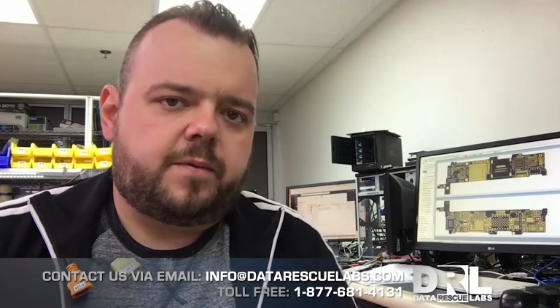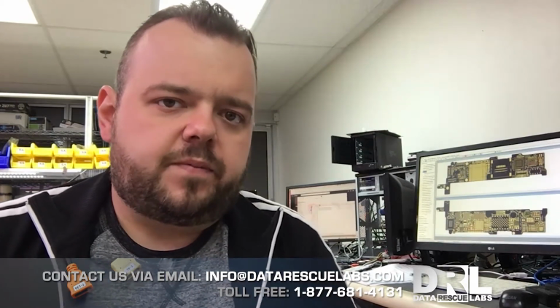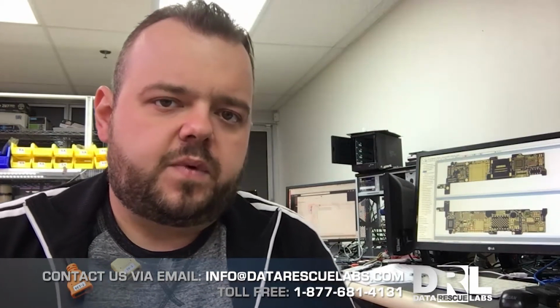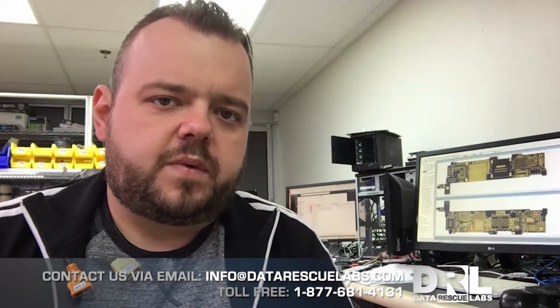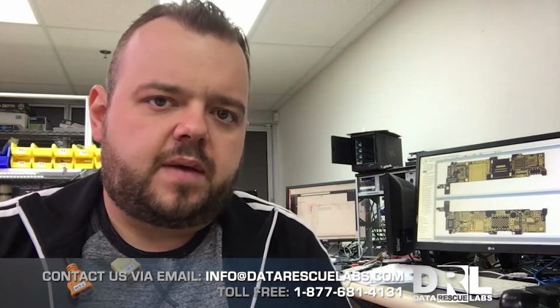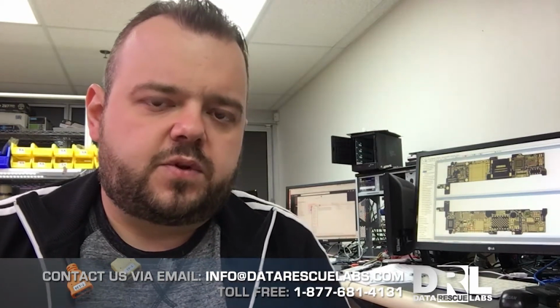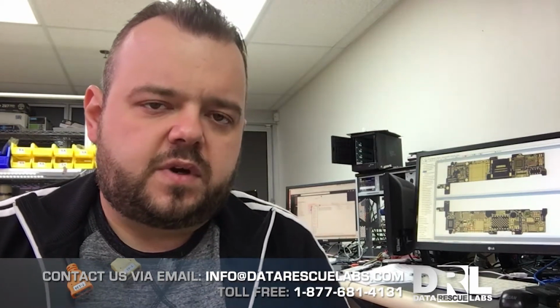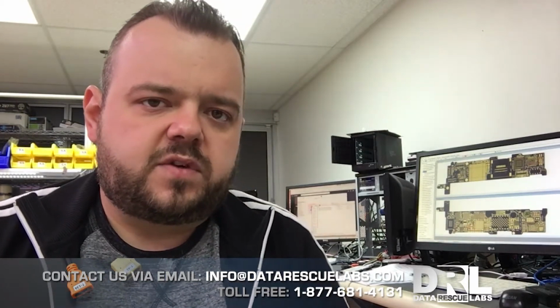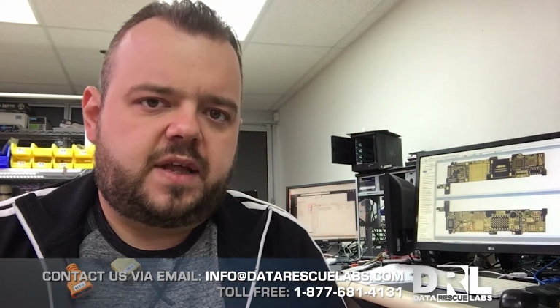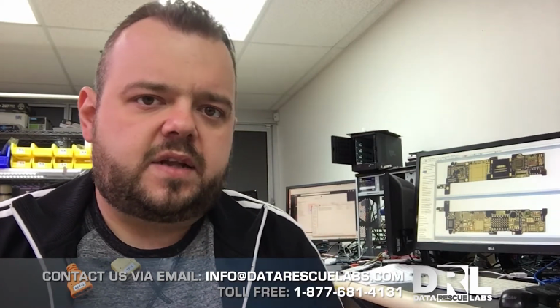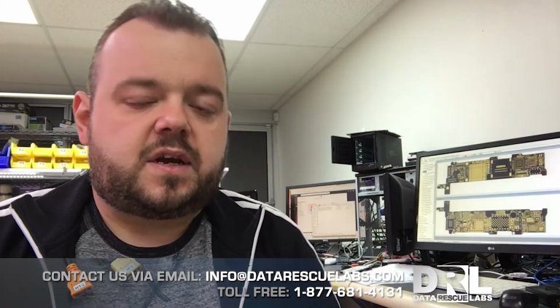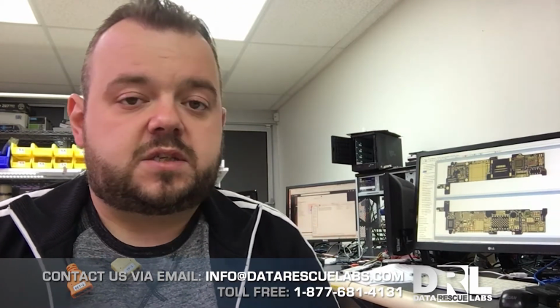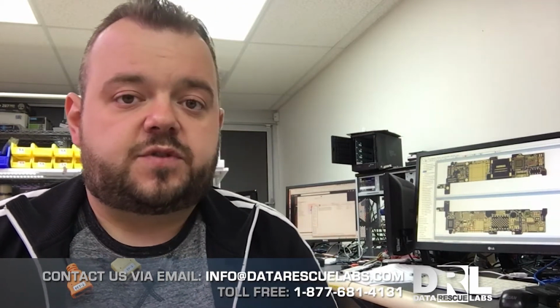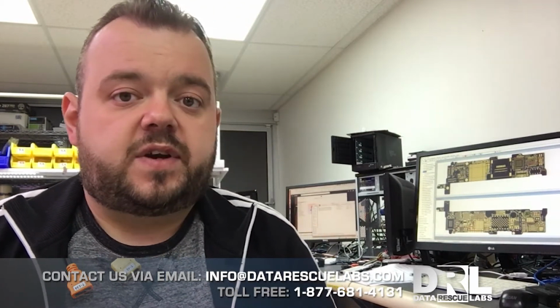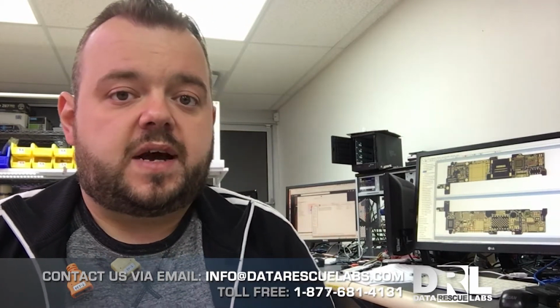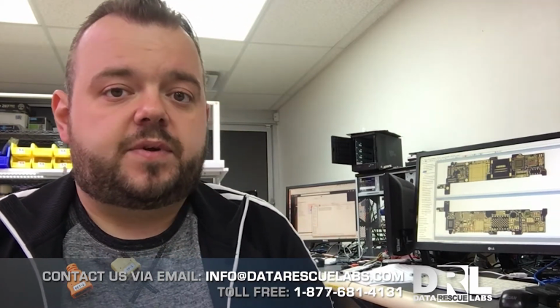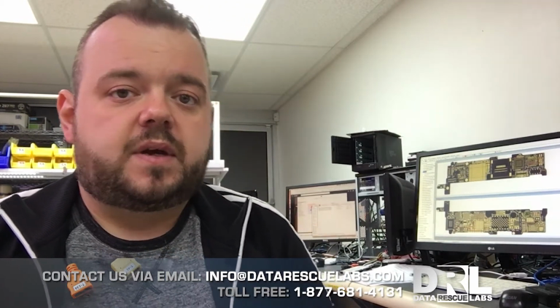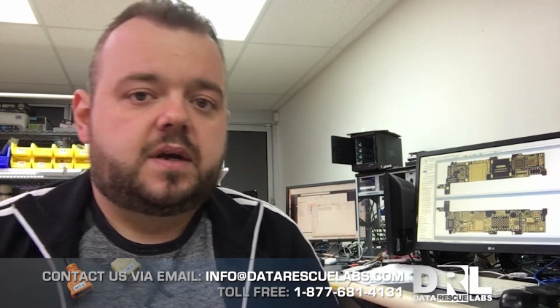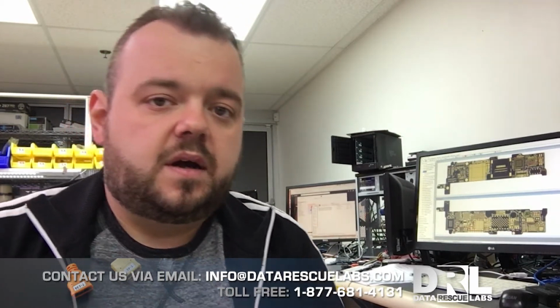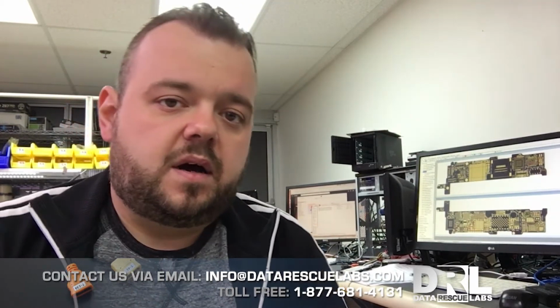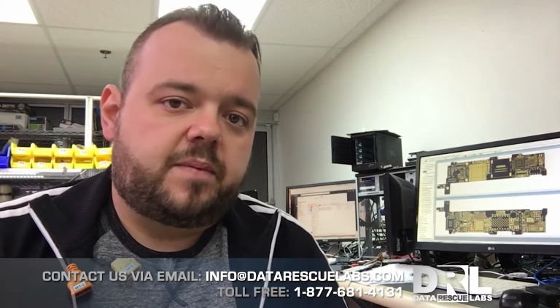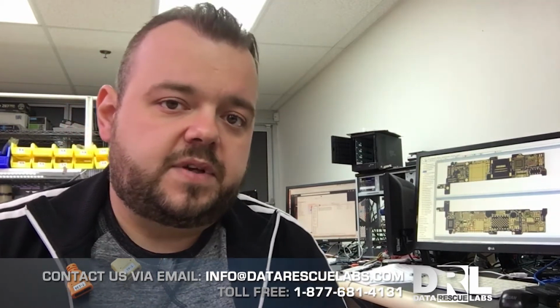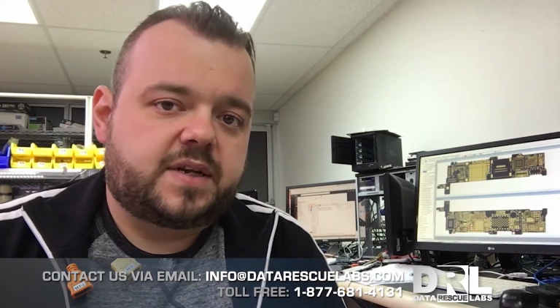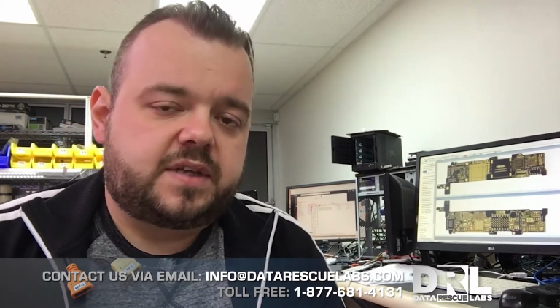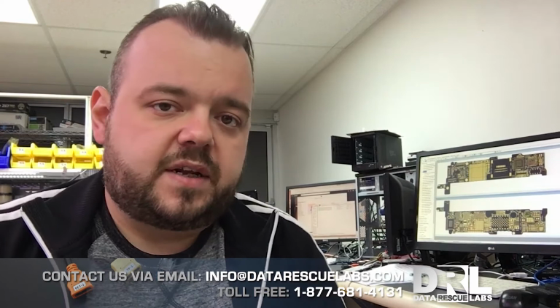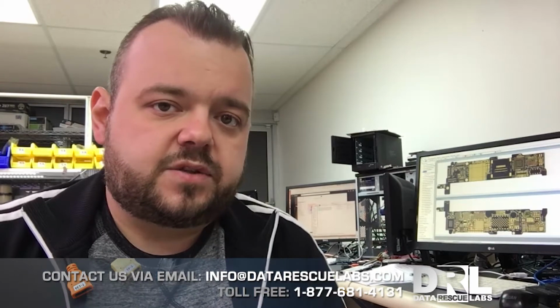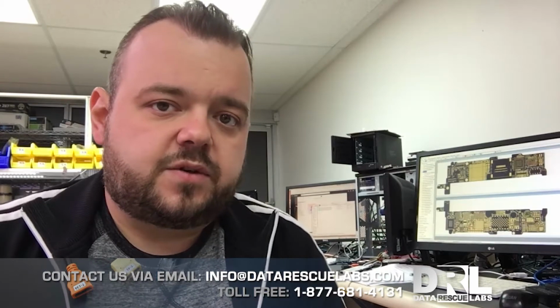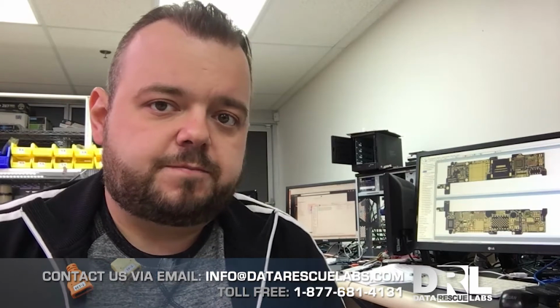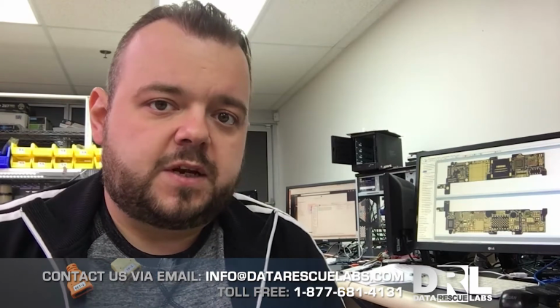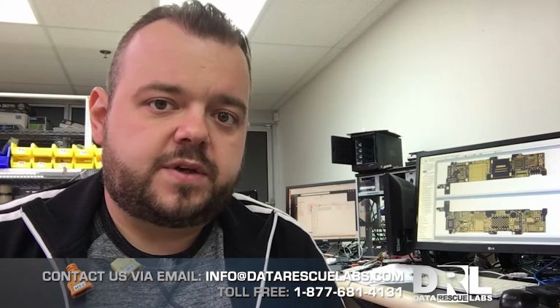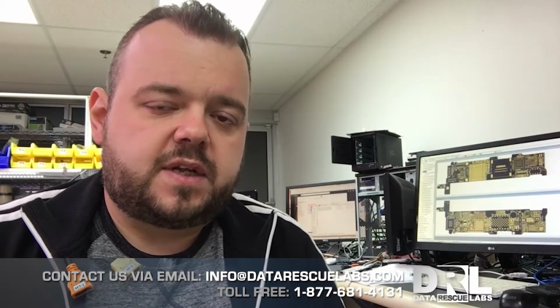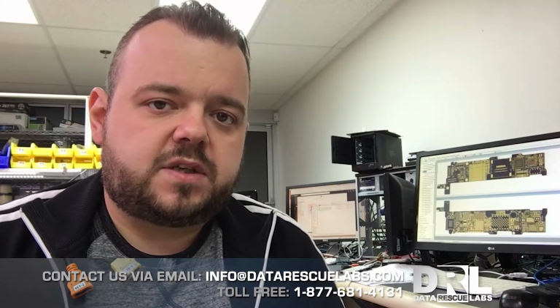We were able to recover the data and the customer is fairly happy — he got his data. Anyways, let's get on and look at the board under the microscope.